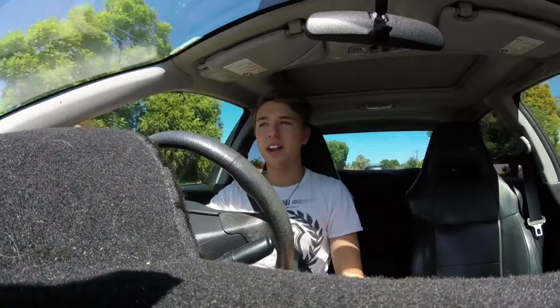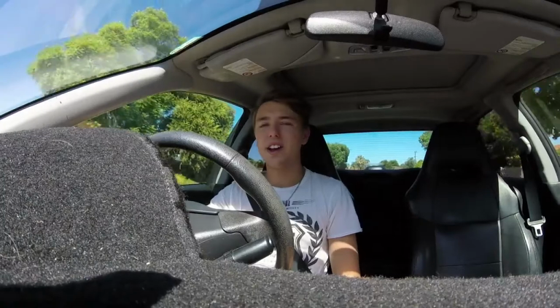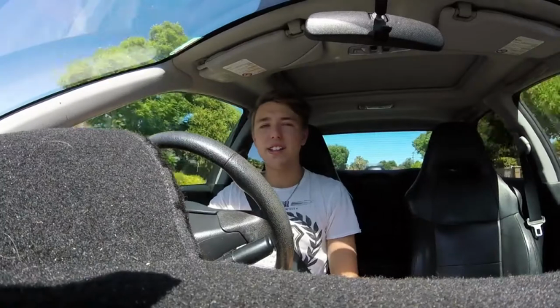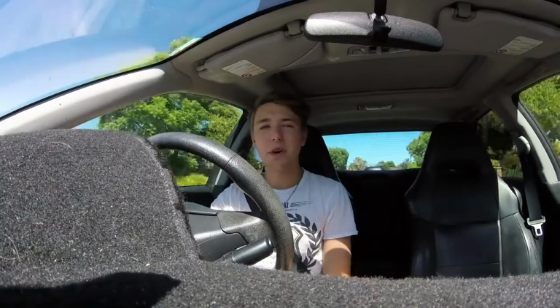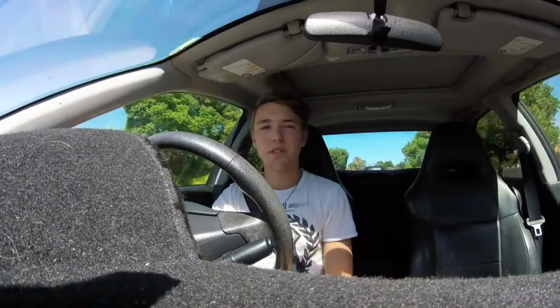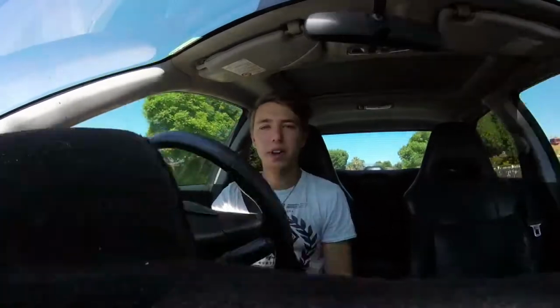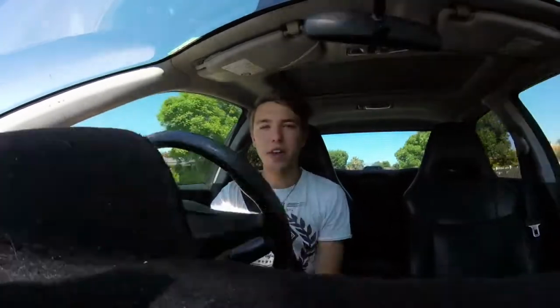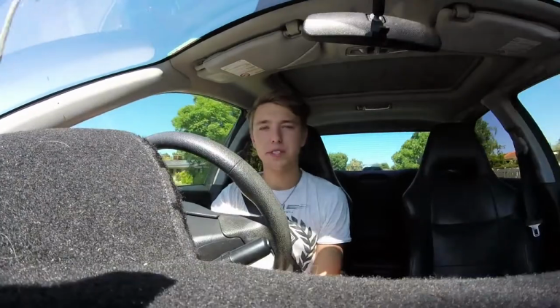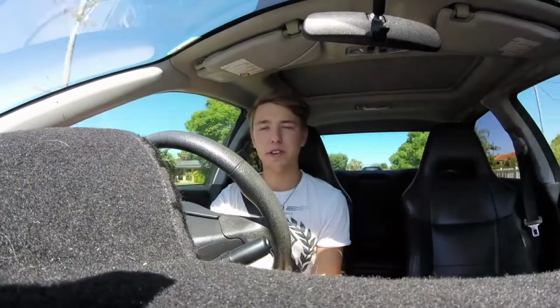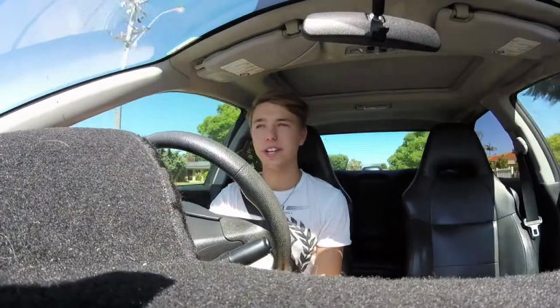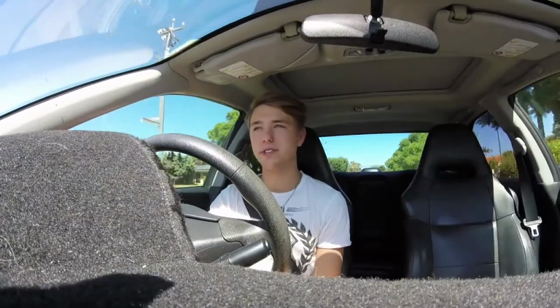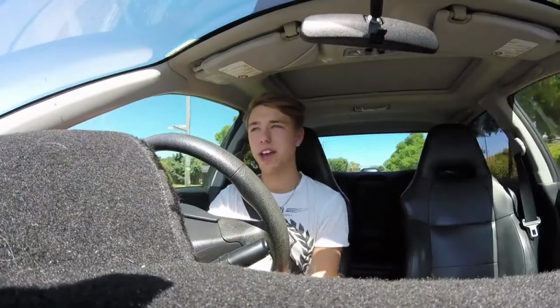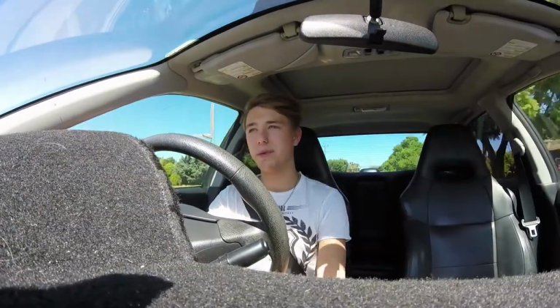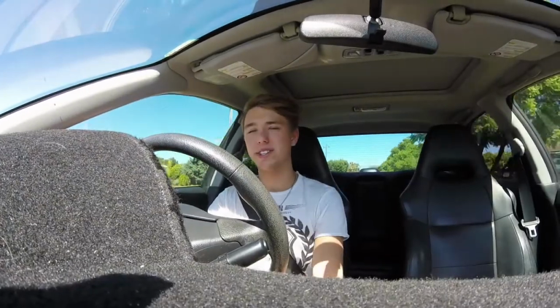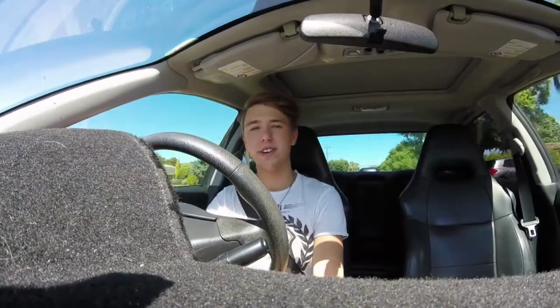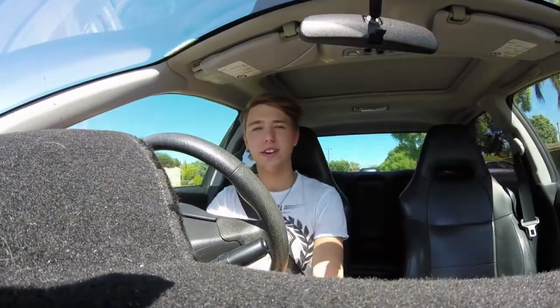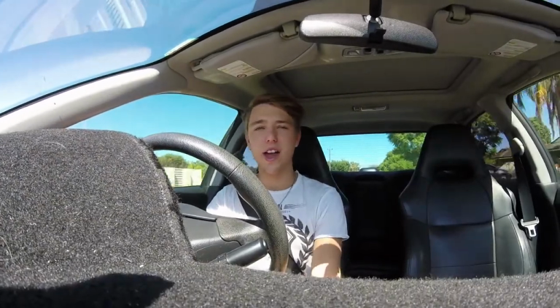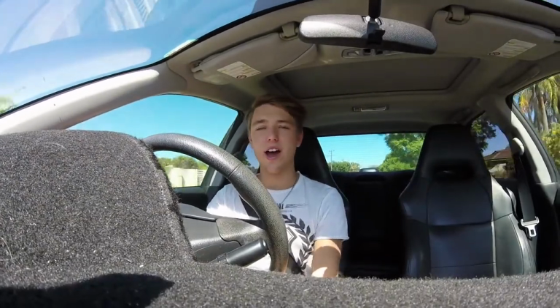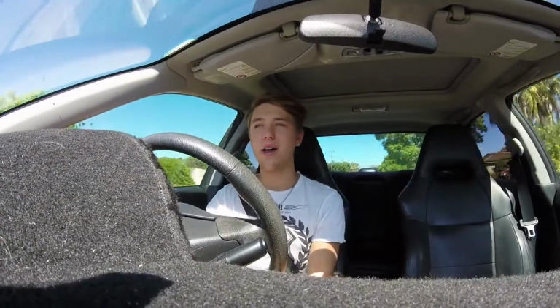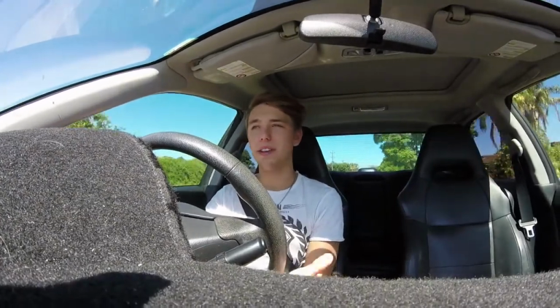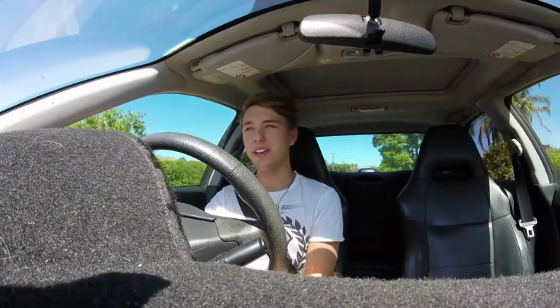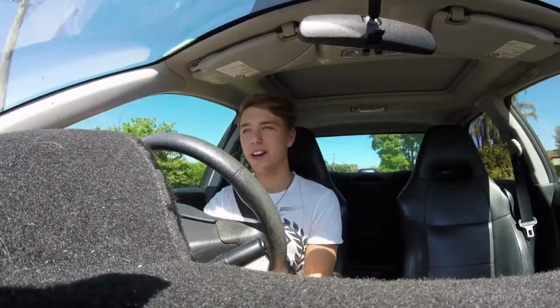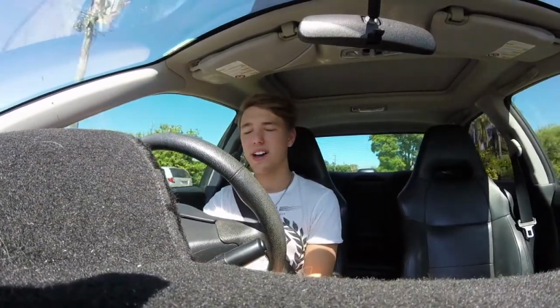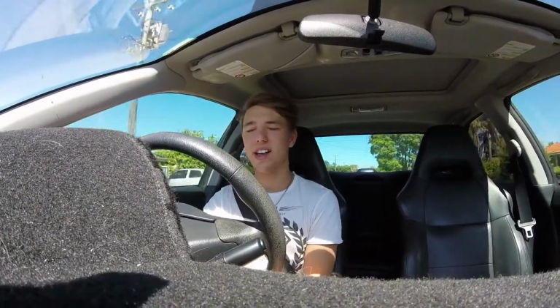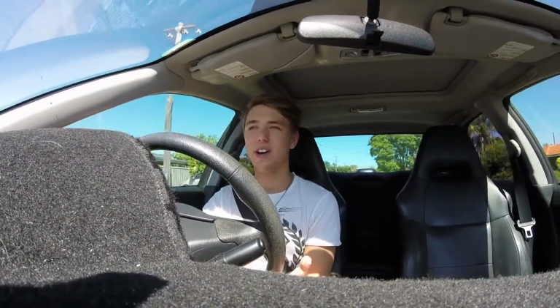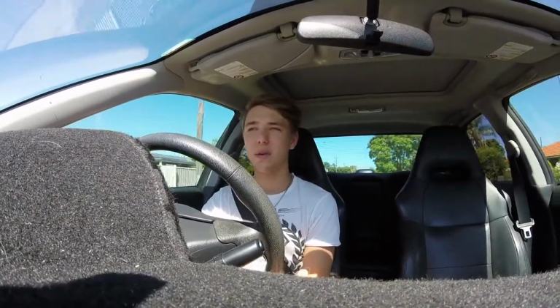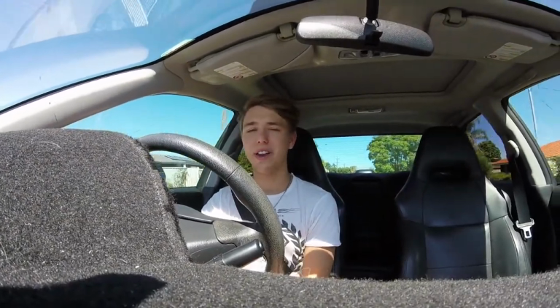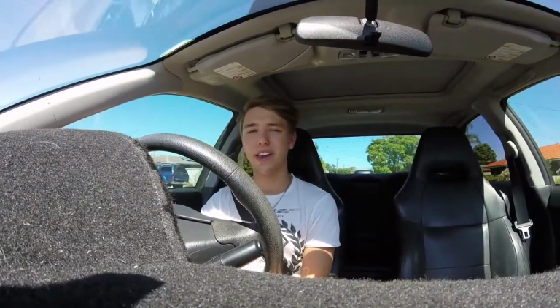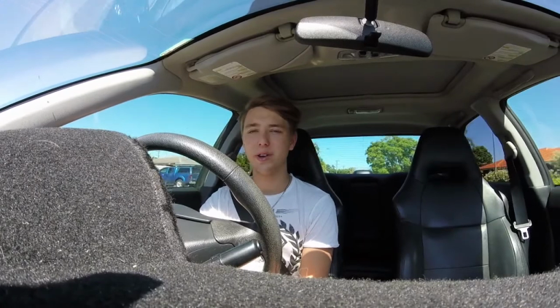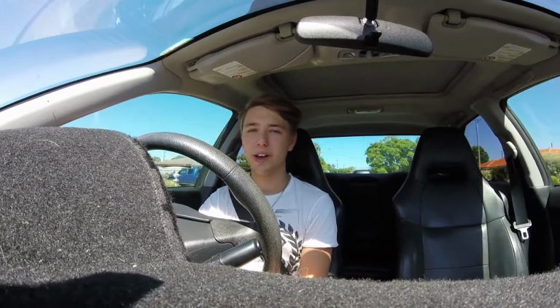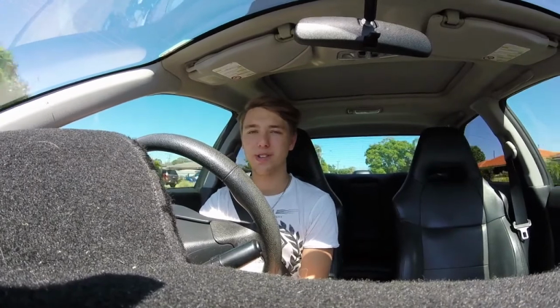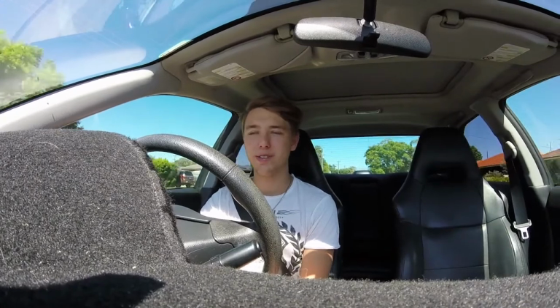G'day guys, welcome to another episode of Daniel's Camper. I'm in the car, on the way to get a new battery.